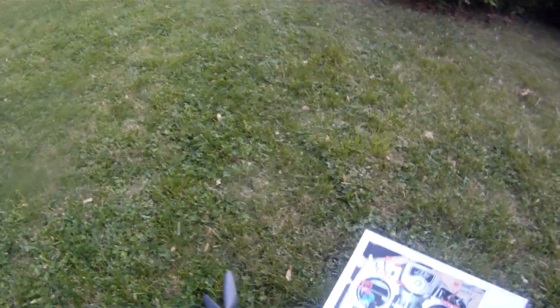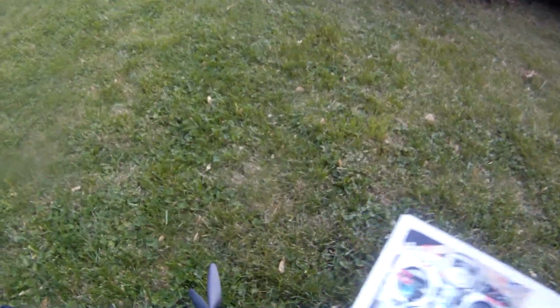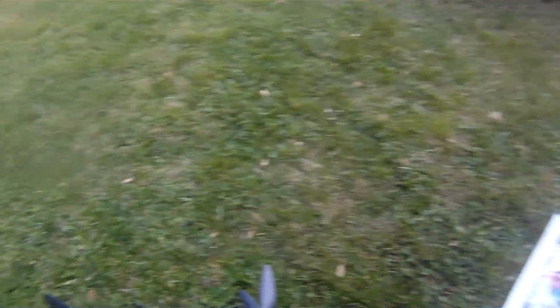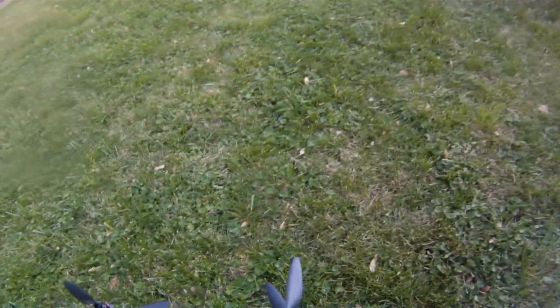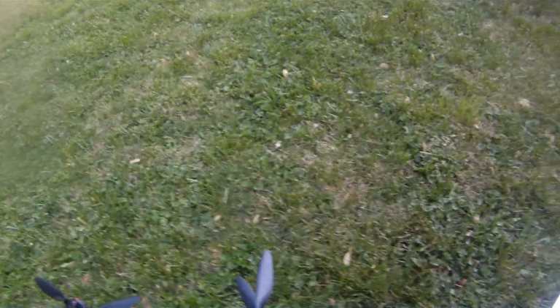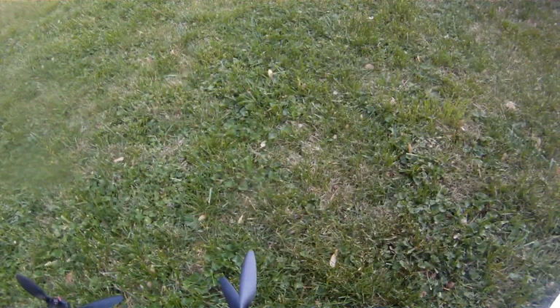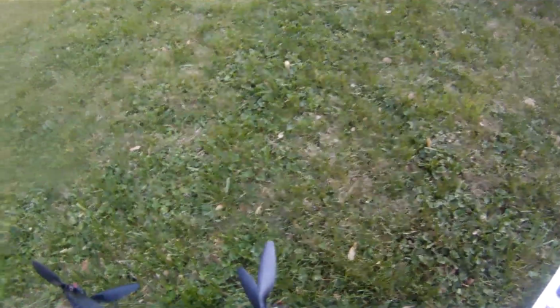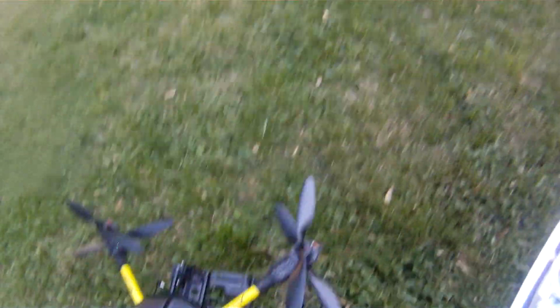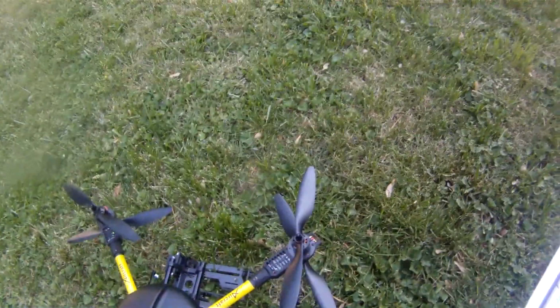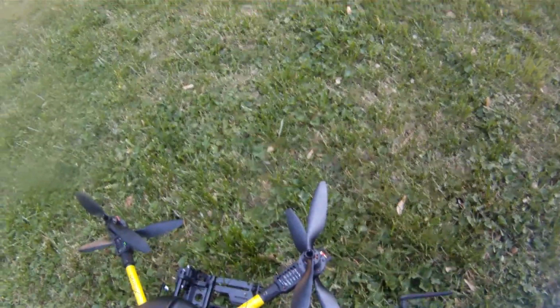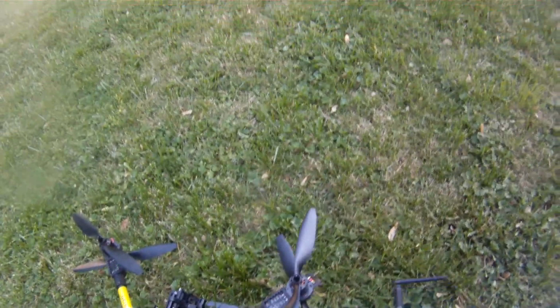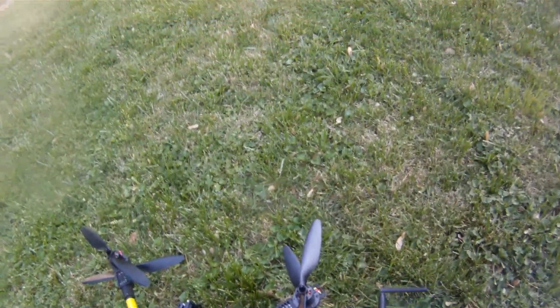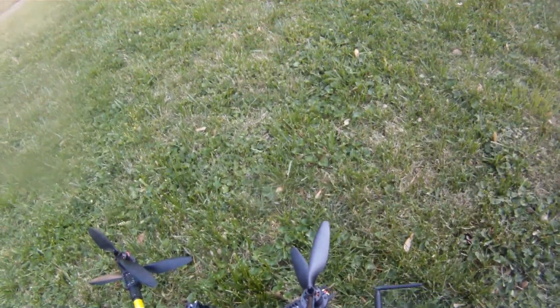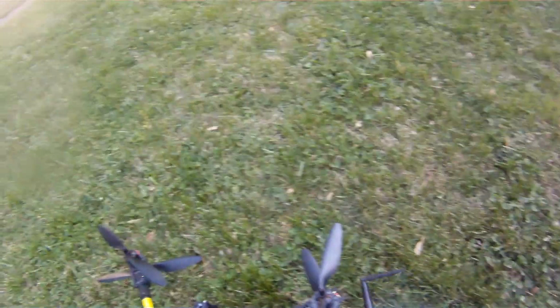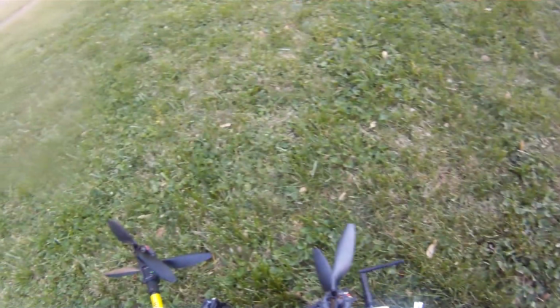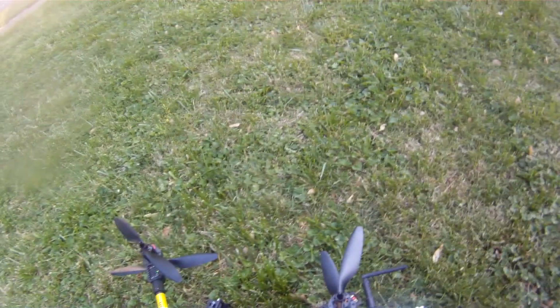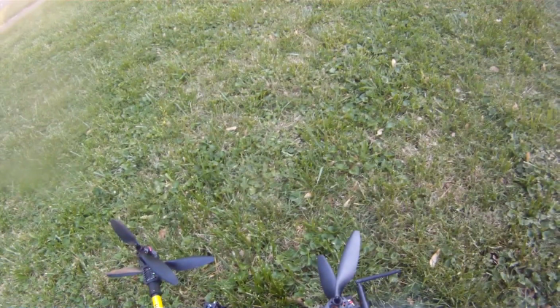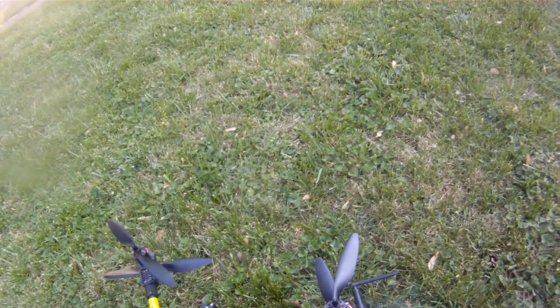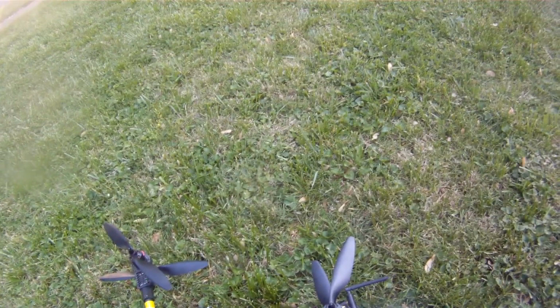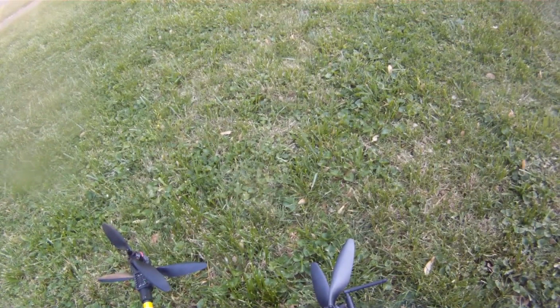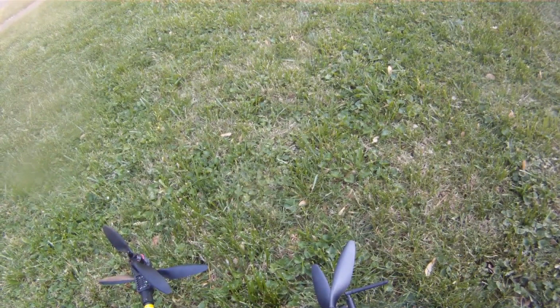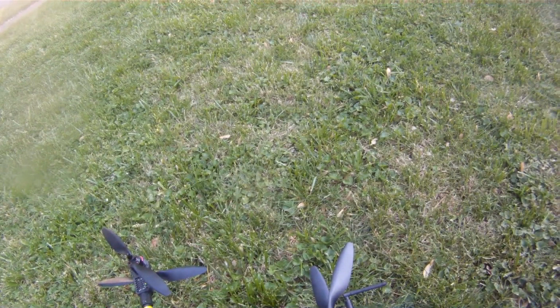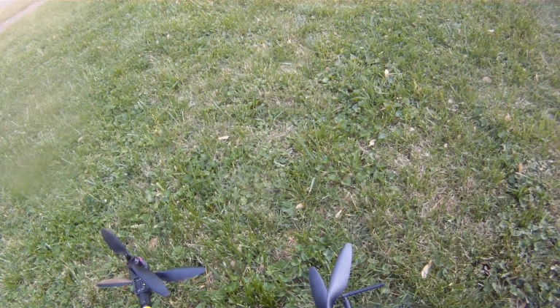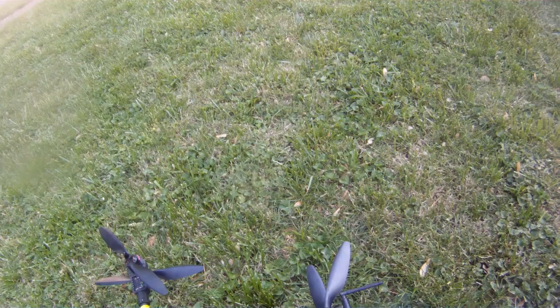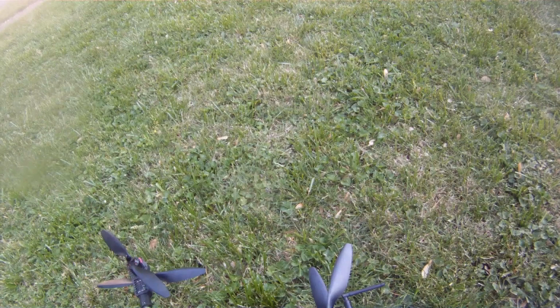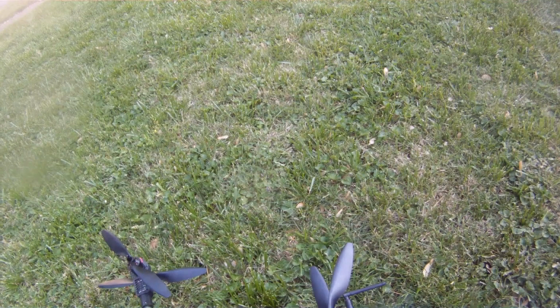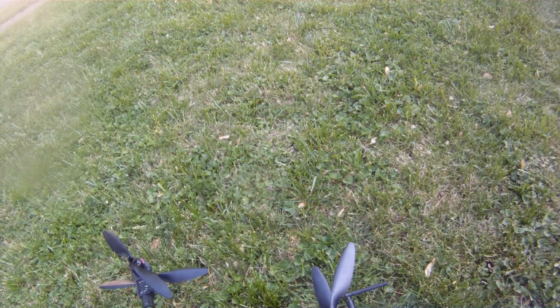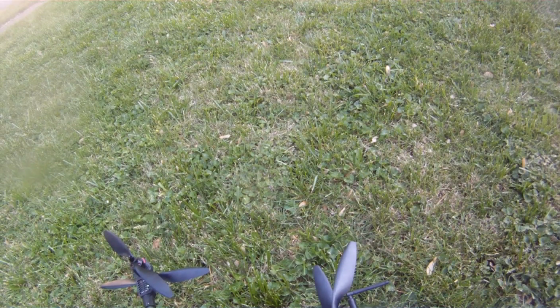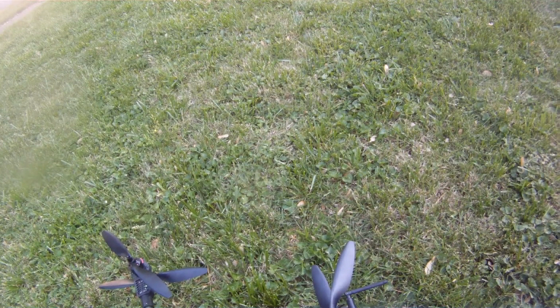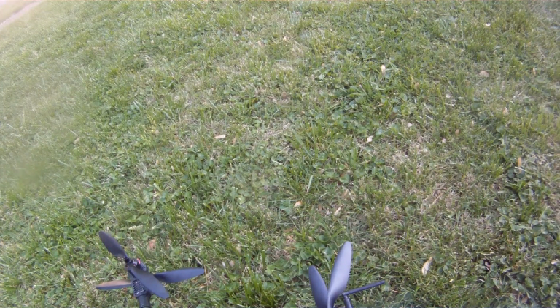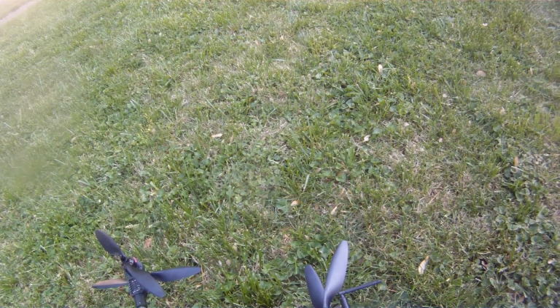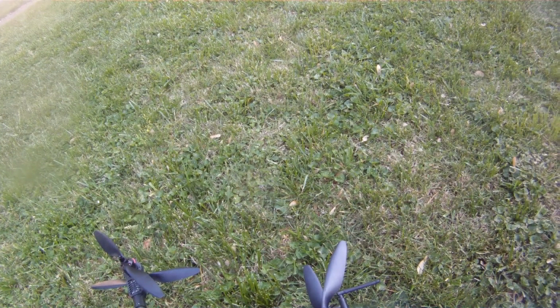I'll slide it to try to get the camera in view at the same time.